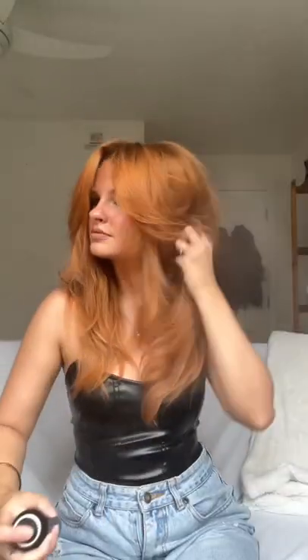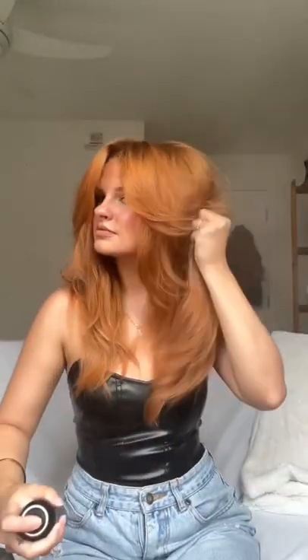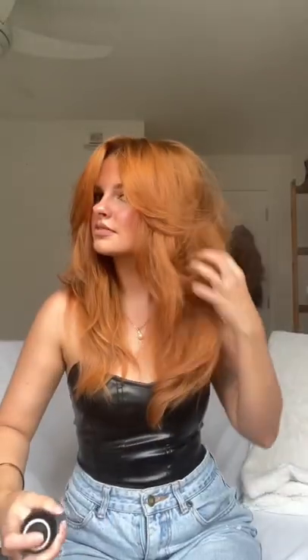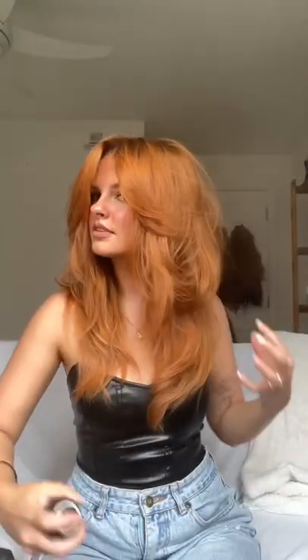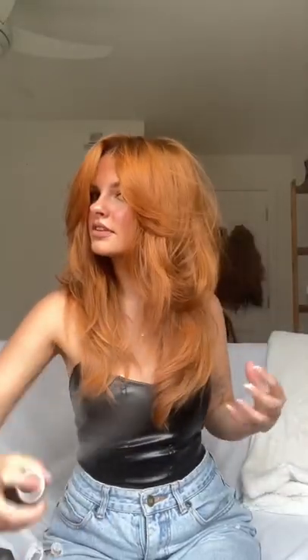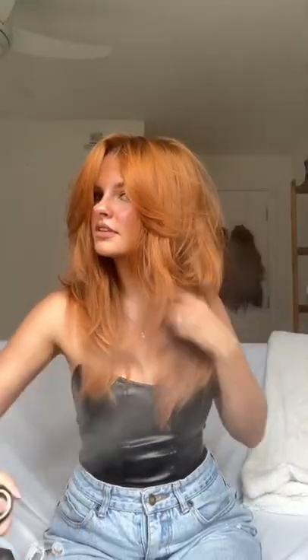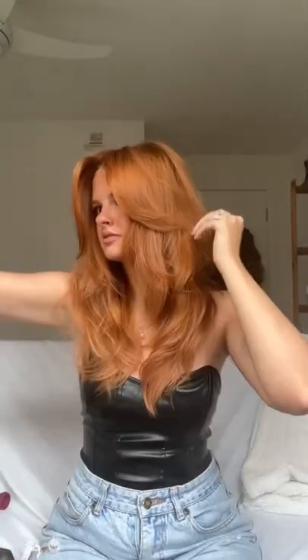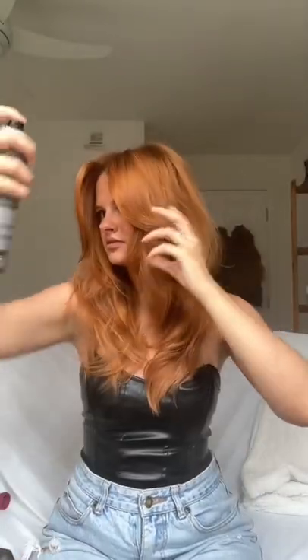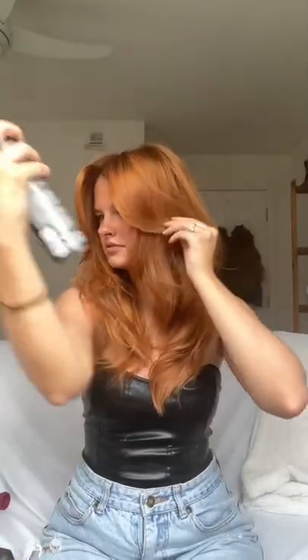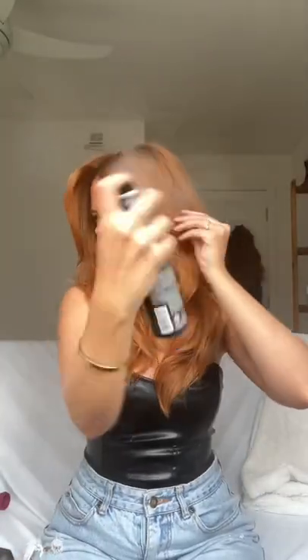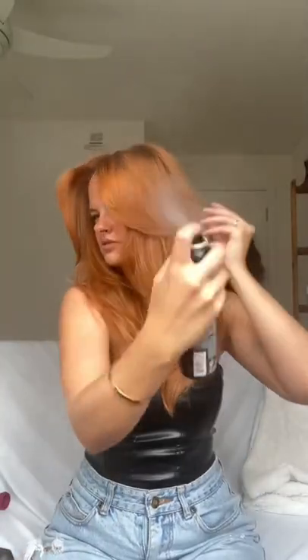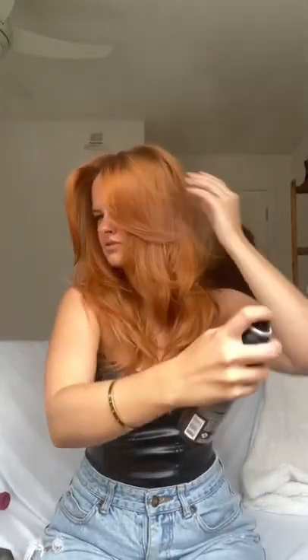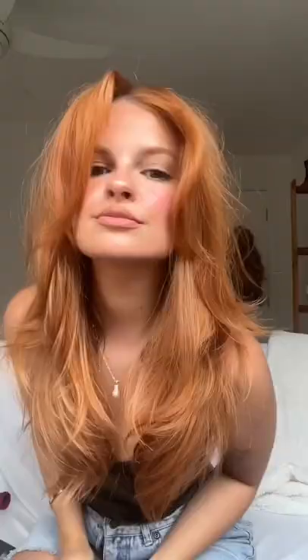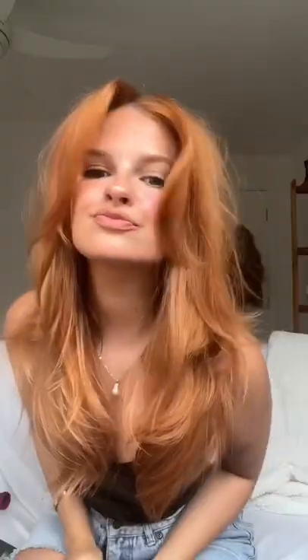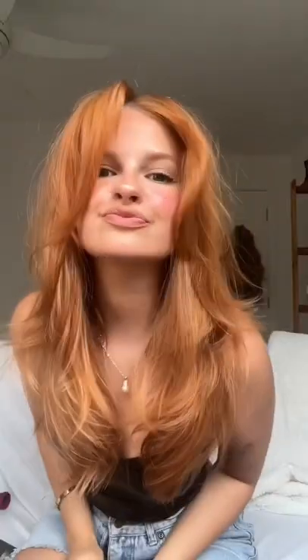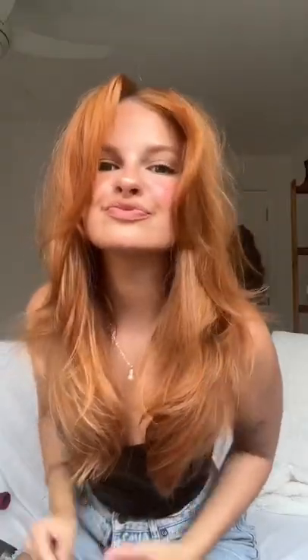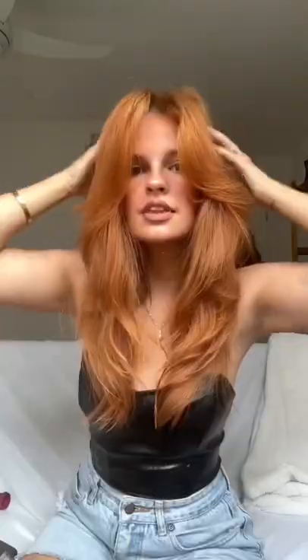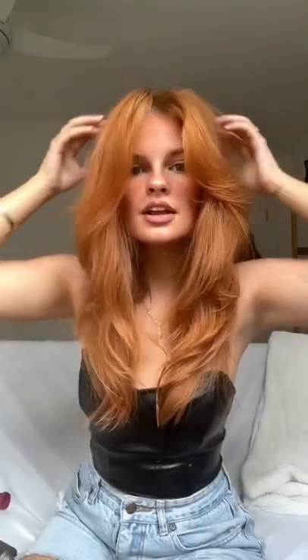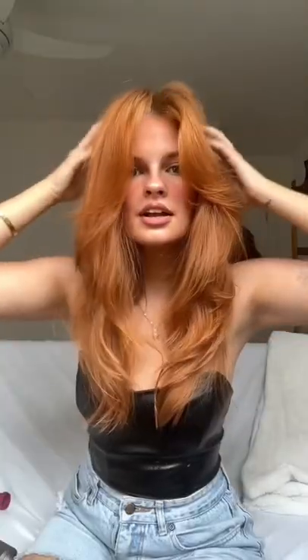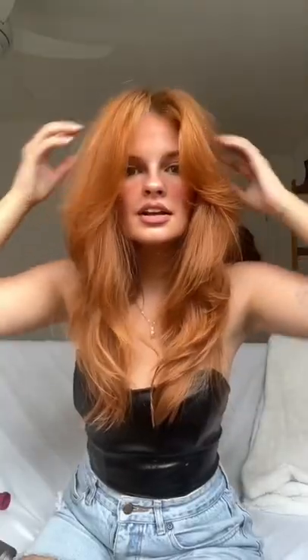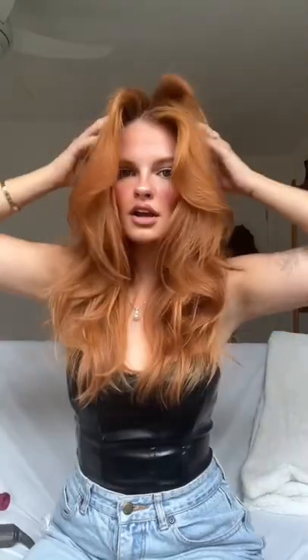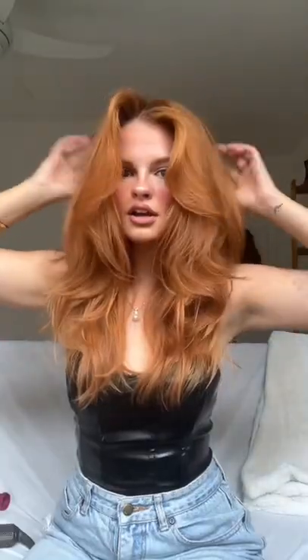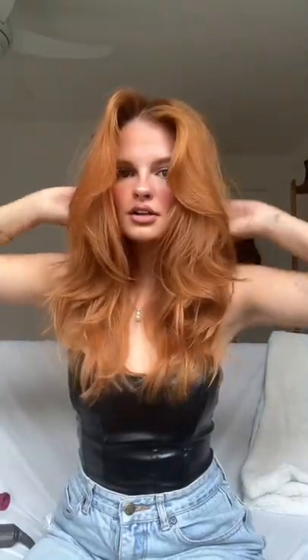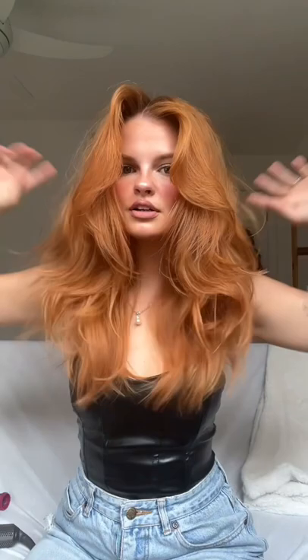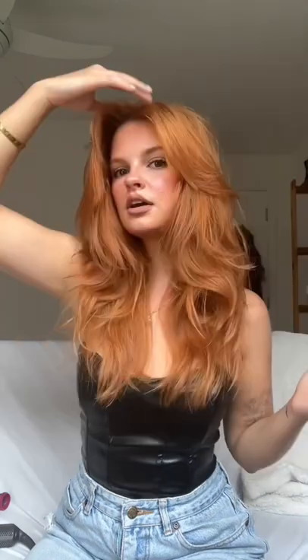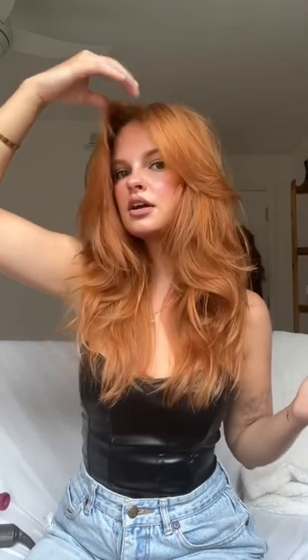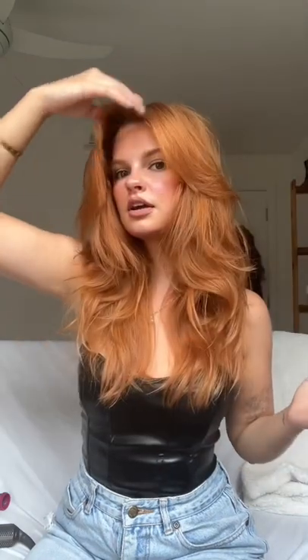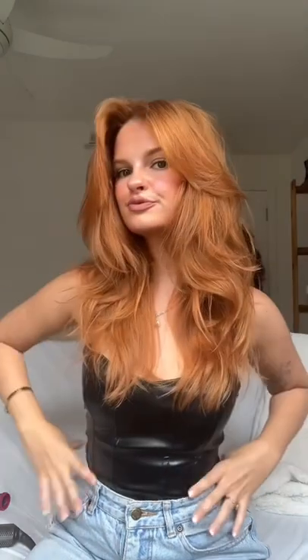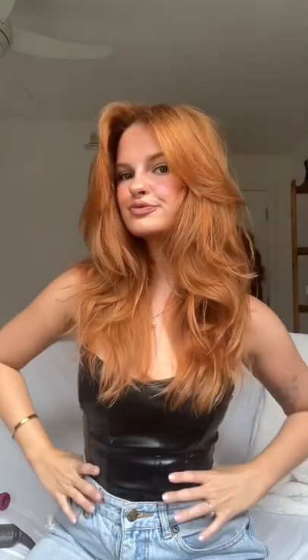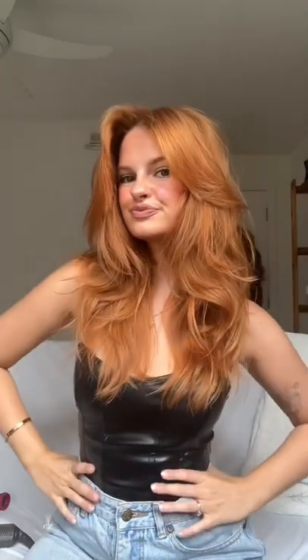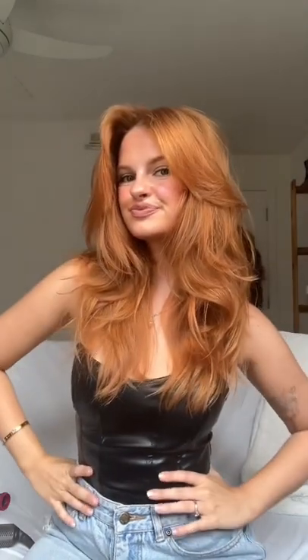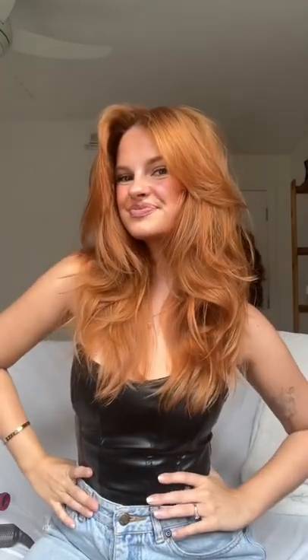I finished with the Bumble and Bumble wax finishing spray — I'm obsessed with this stuff. Let me know if you have any questions. See you guys soon!